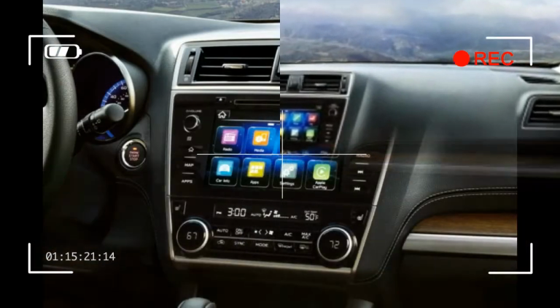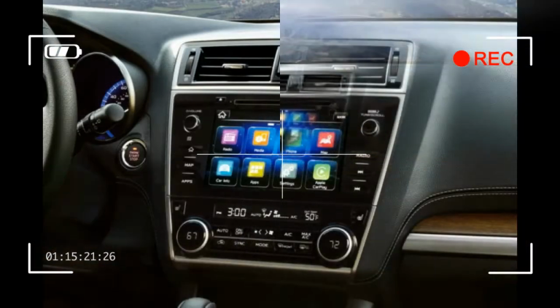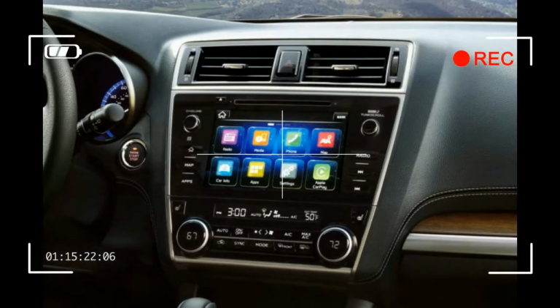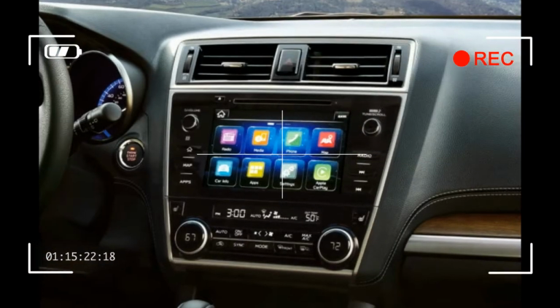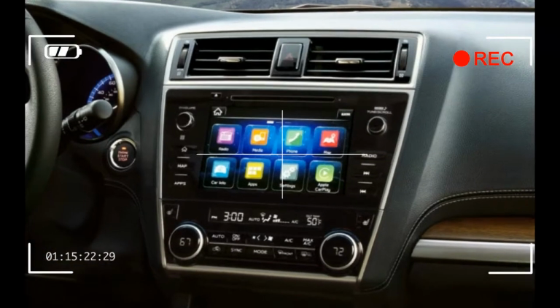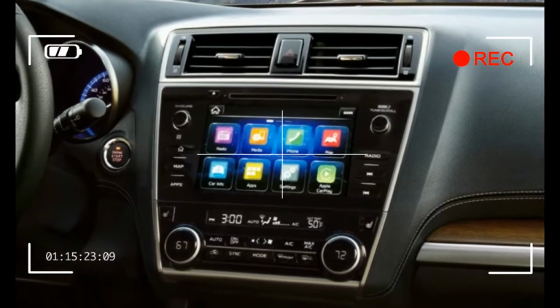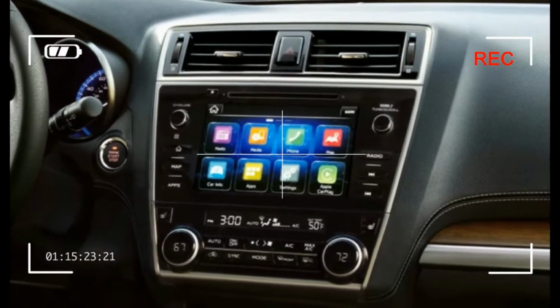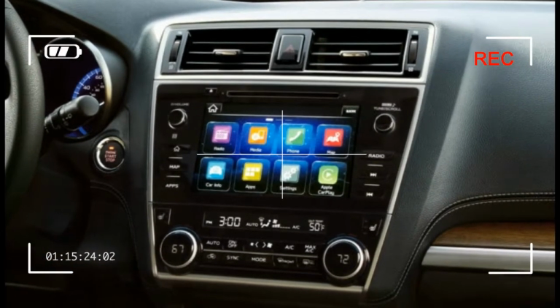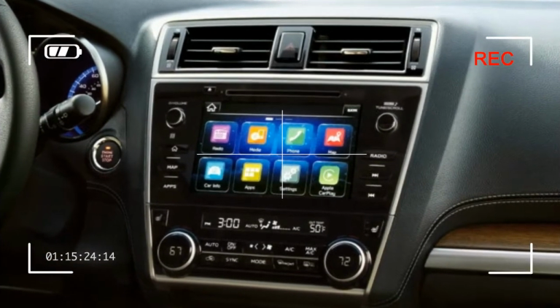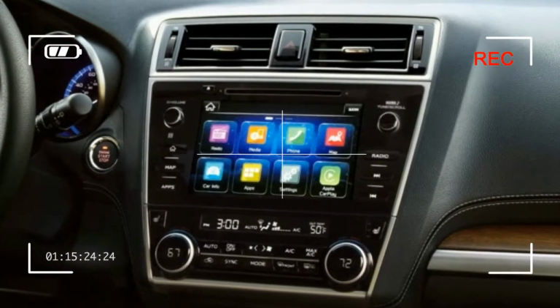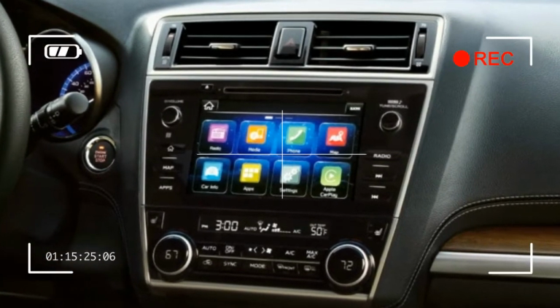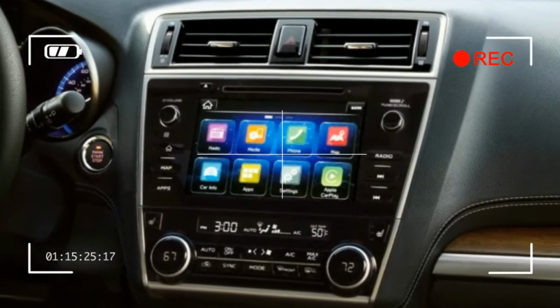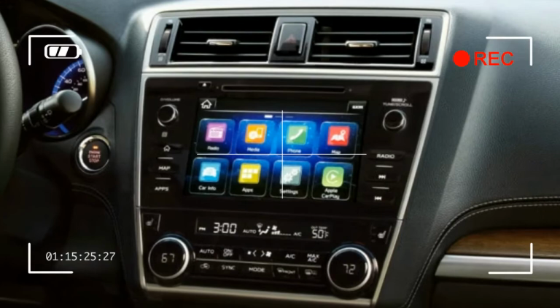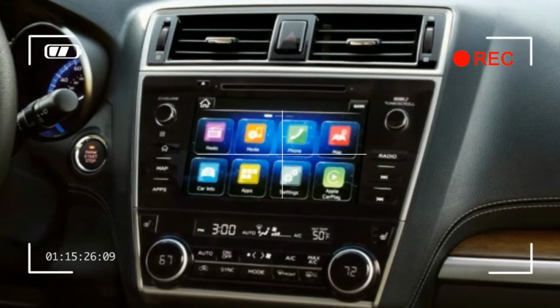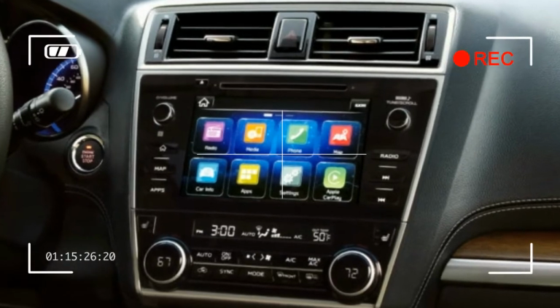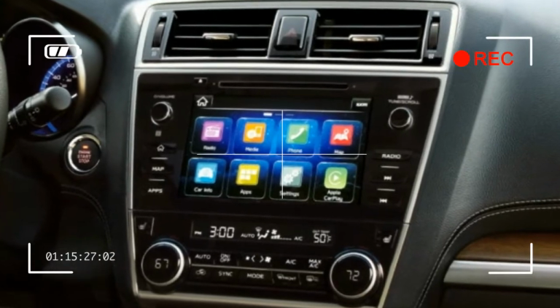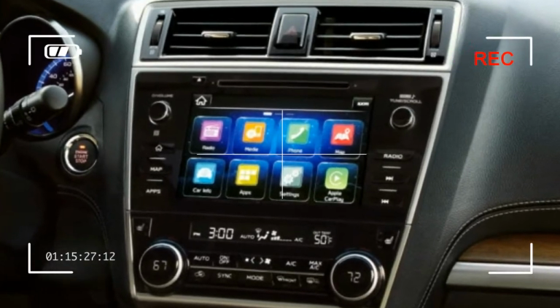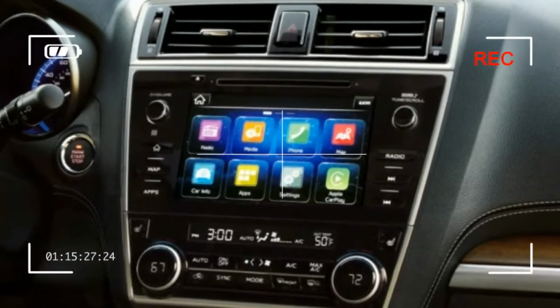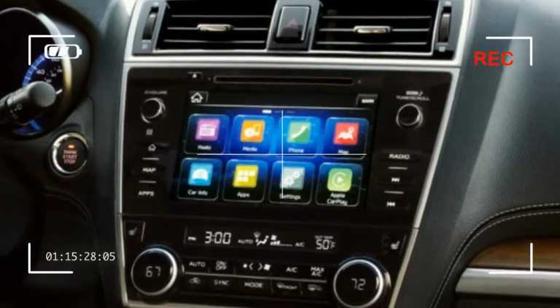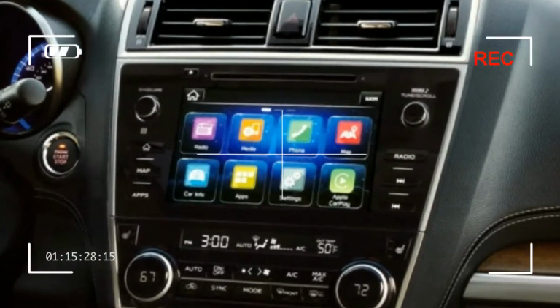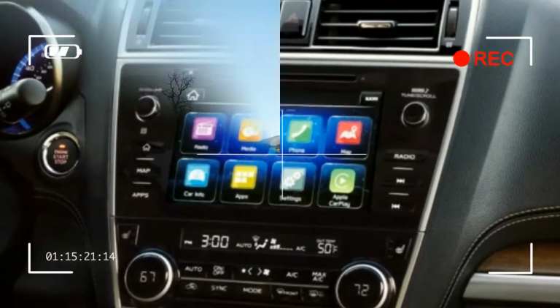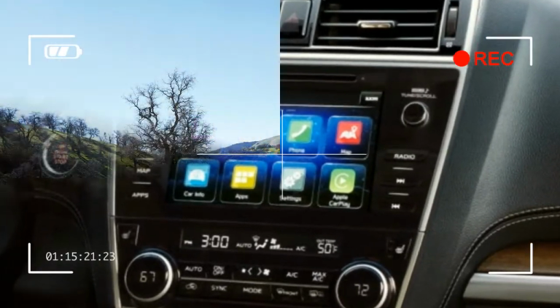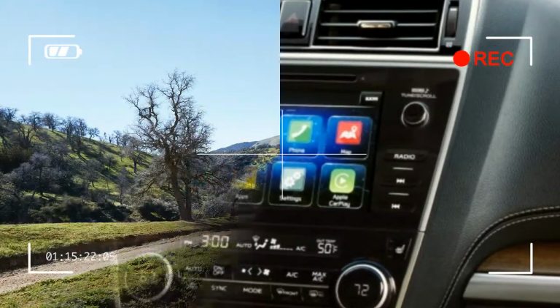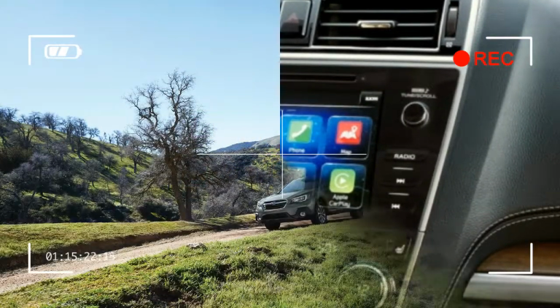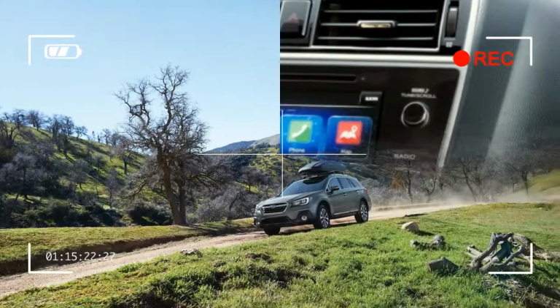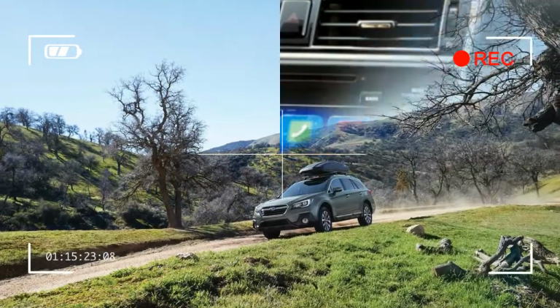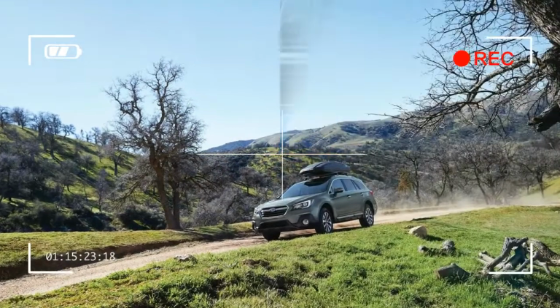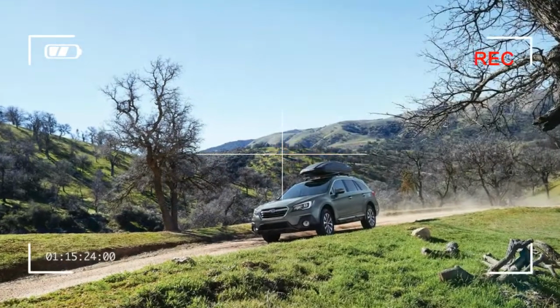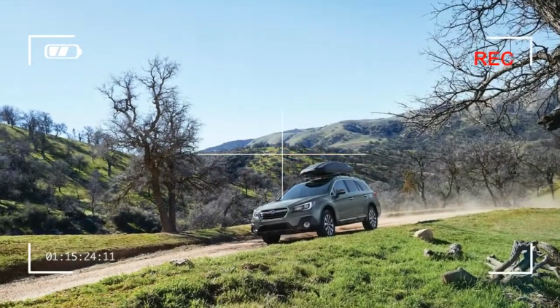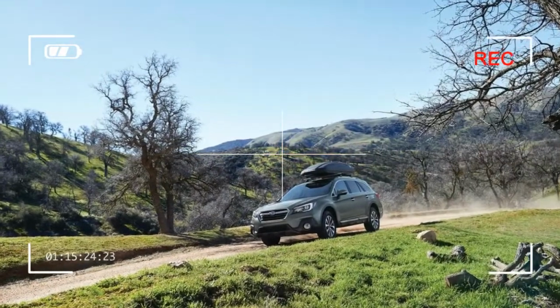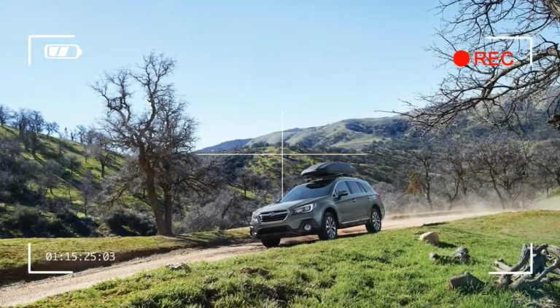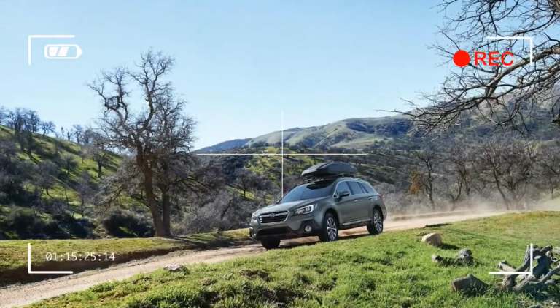A fourth interior color option, titanium gray, joined slate black, warm ivory, and java brown leather.